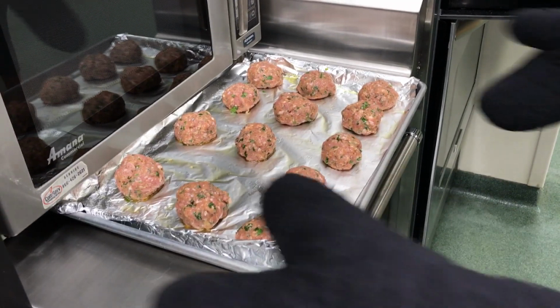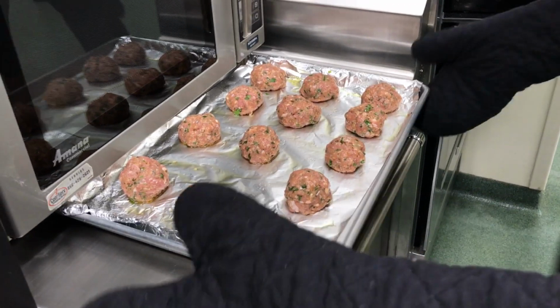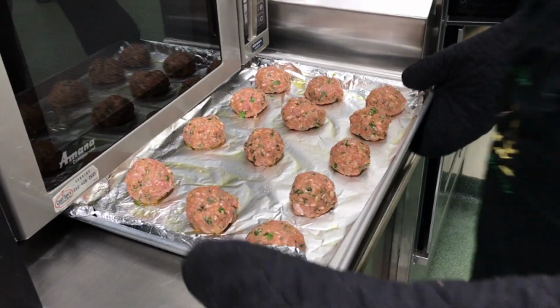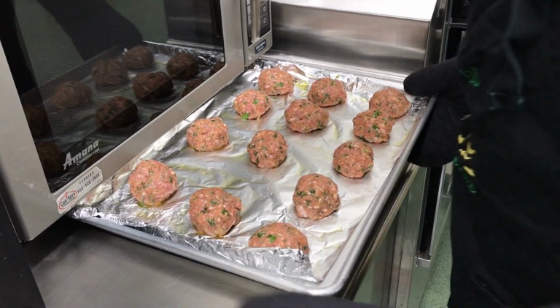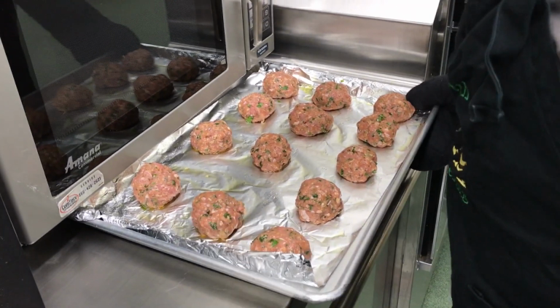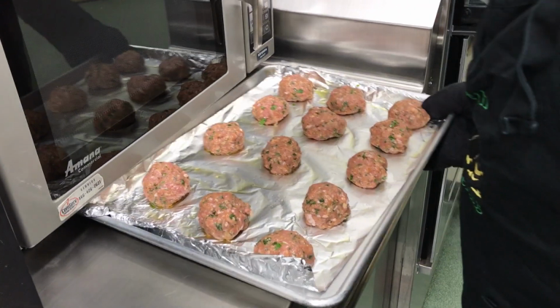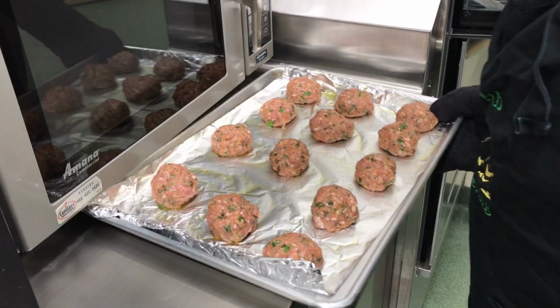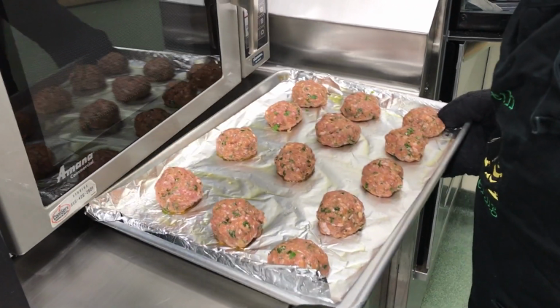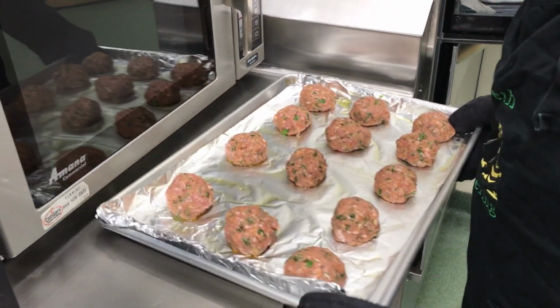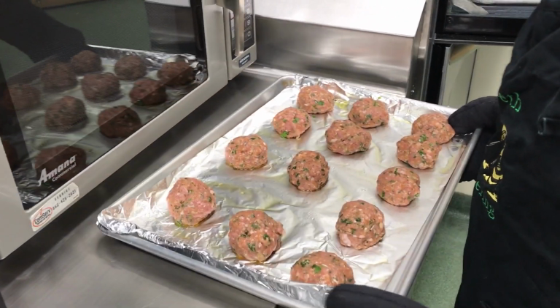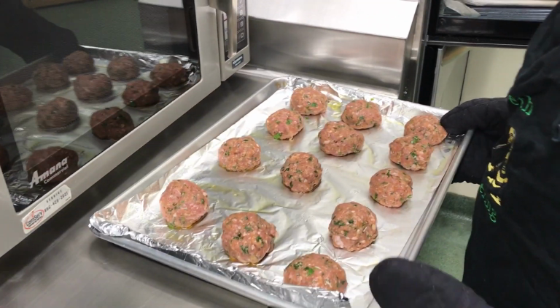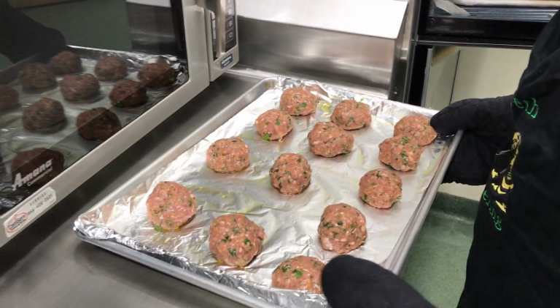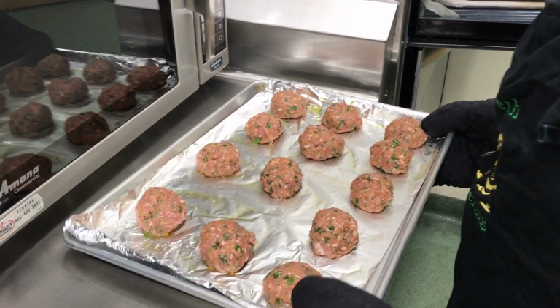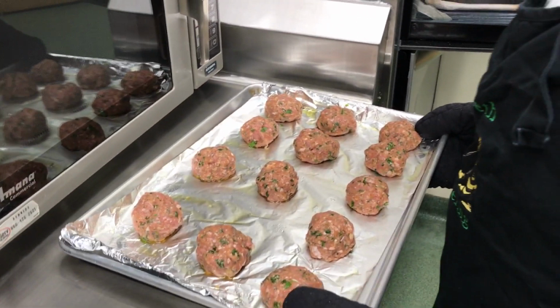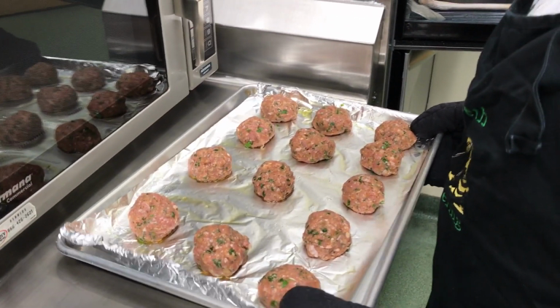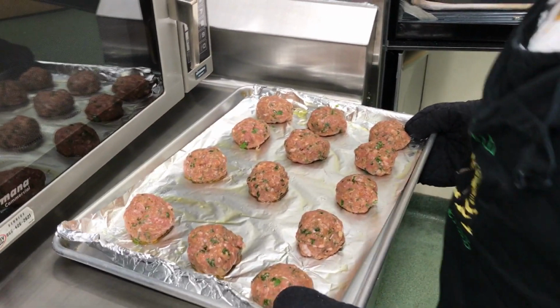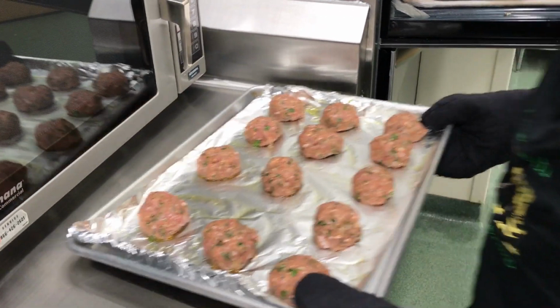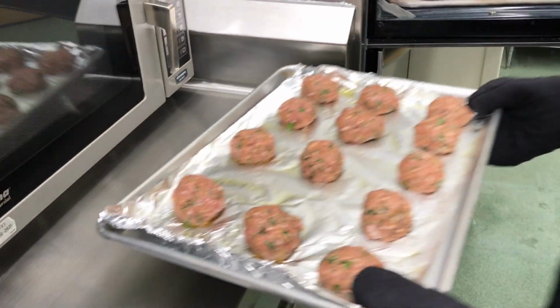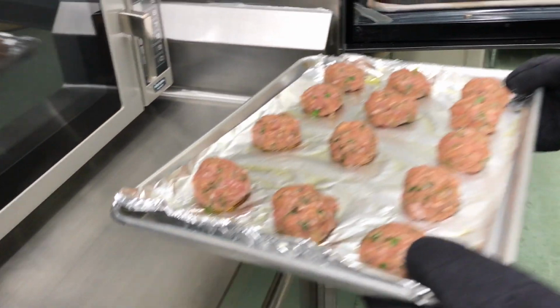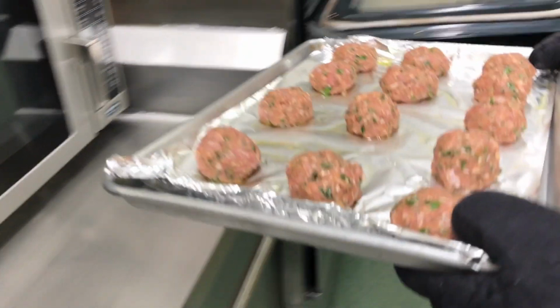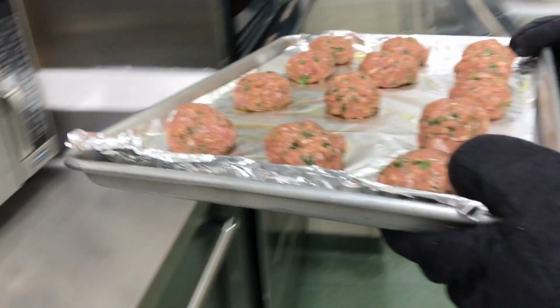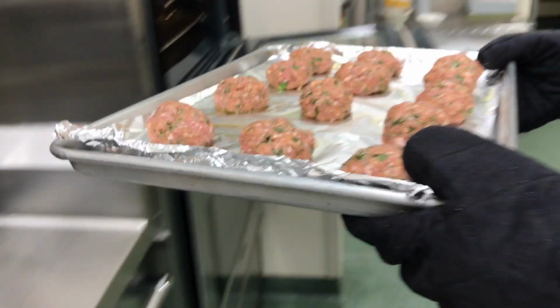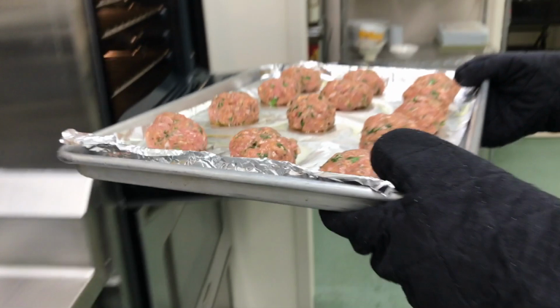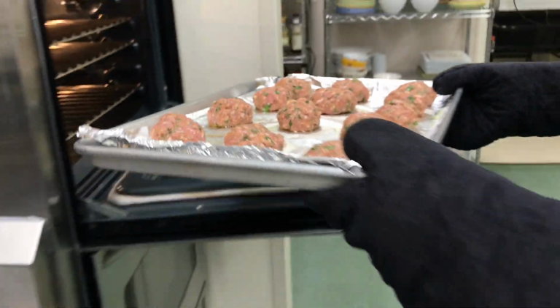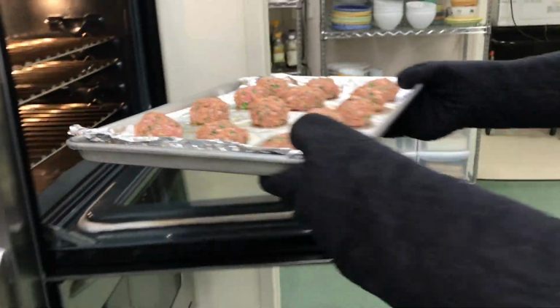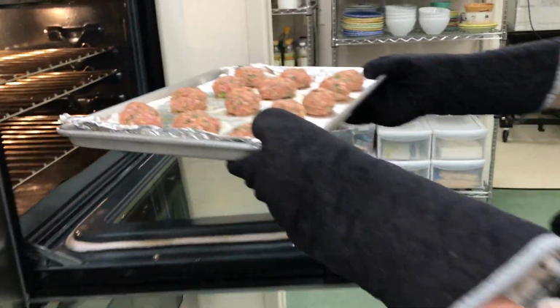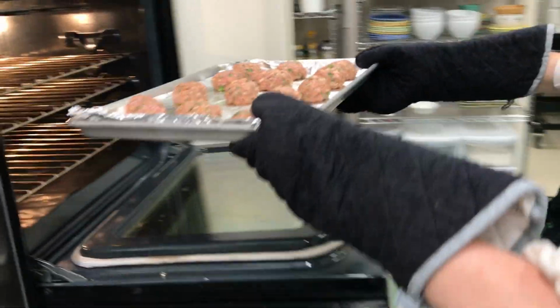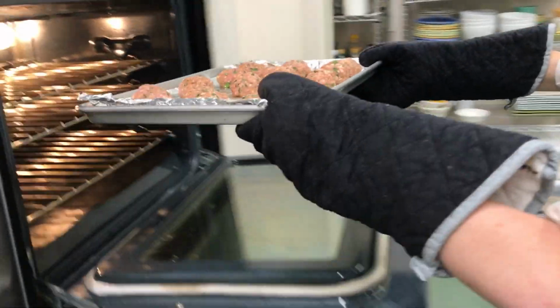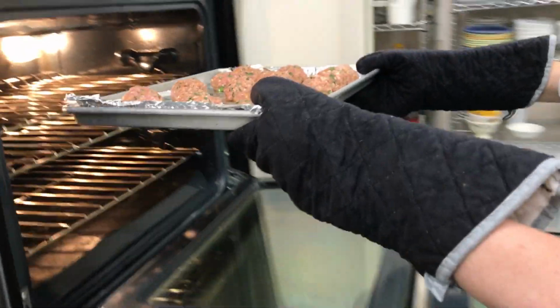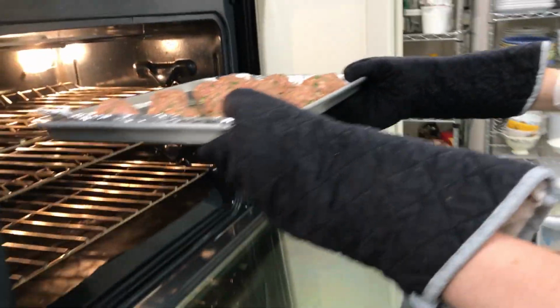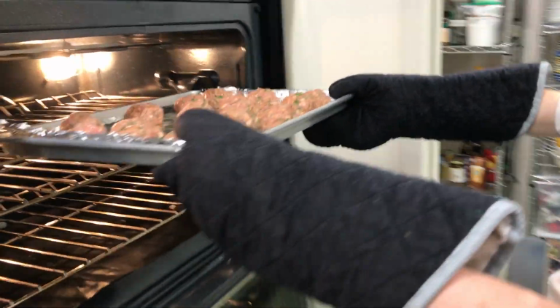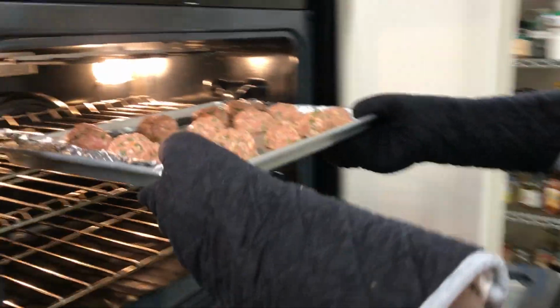Place the pan in a 350 degree oven for 20 minutes, or until cooked through and golden brown.